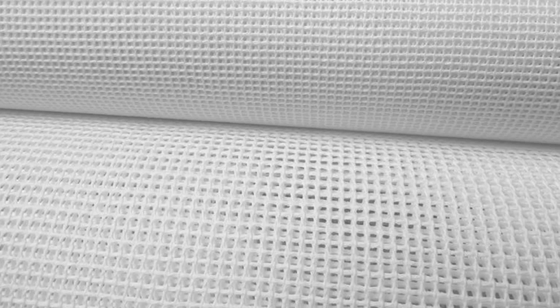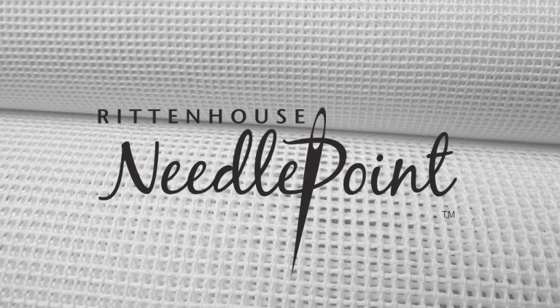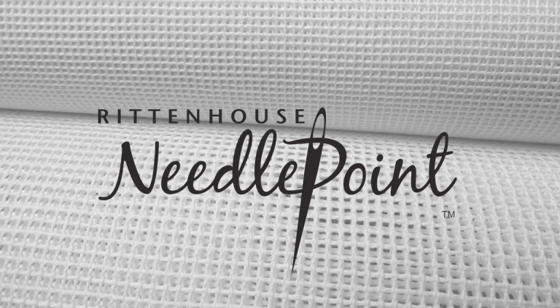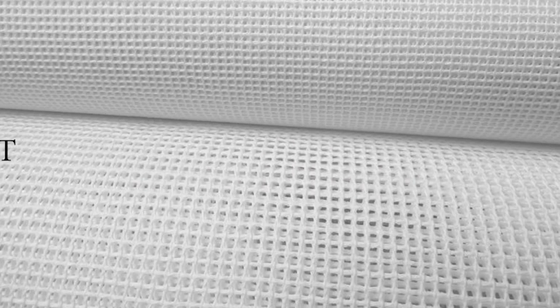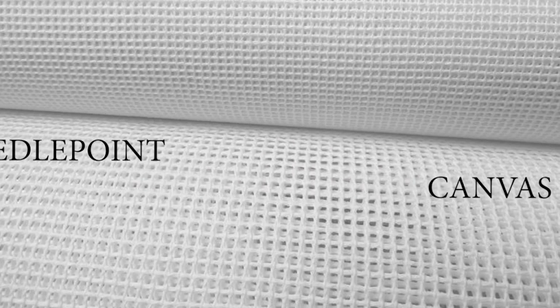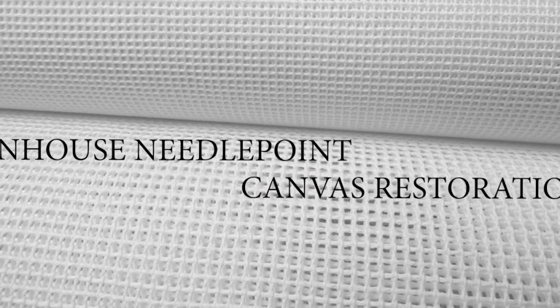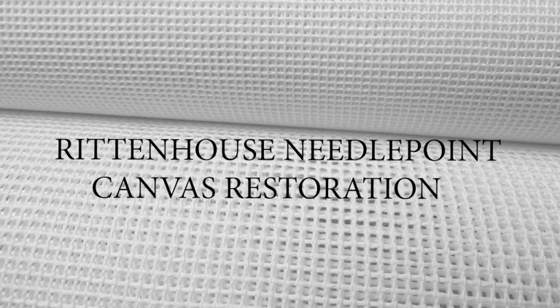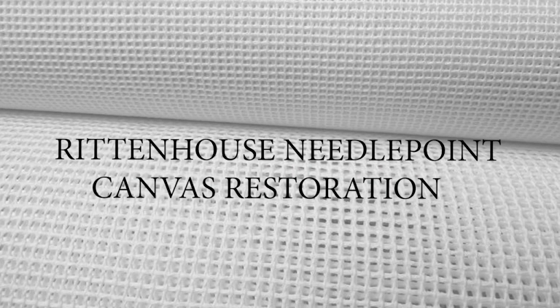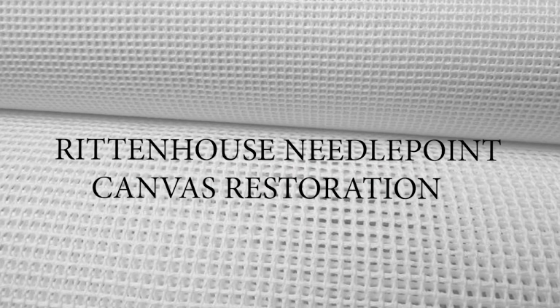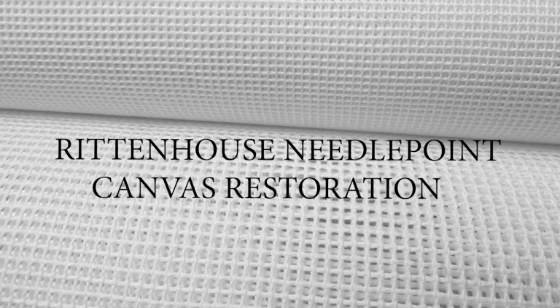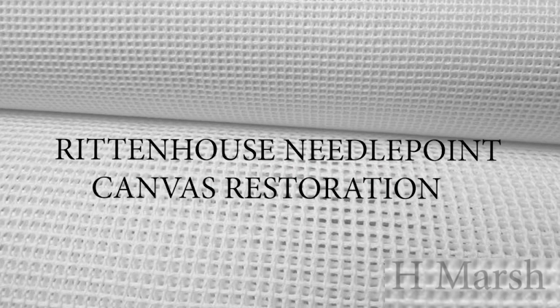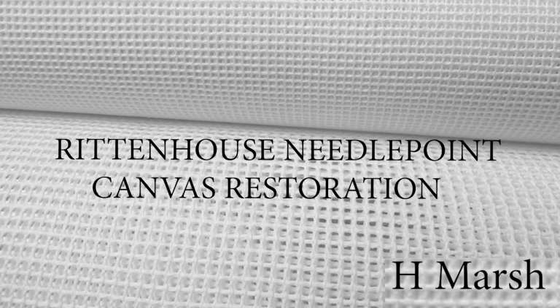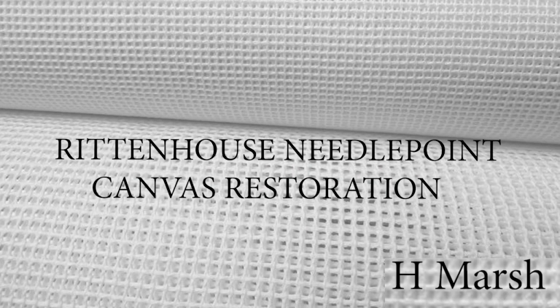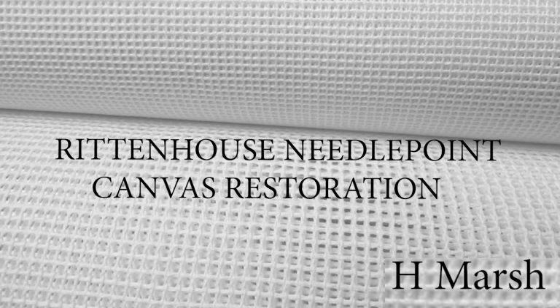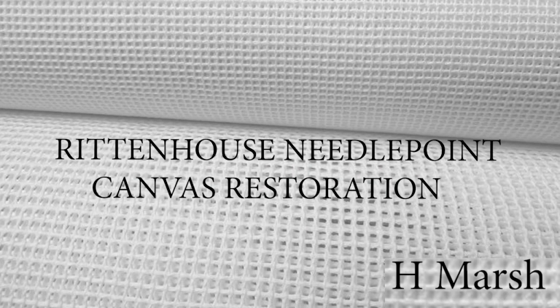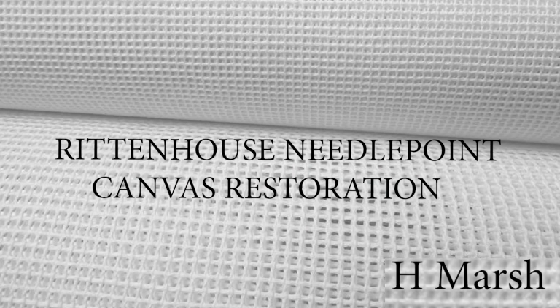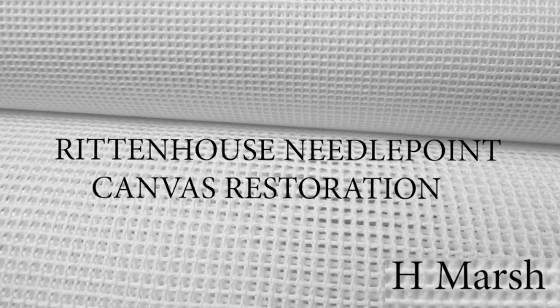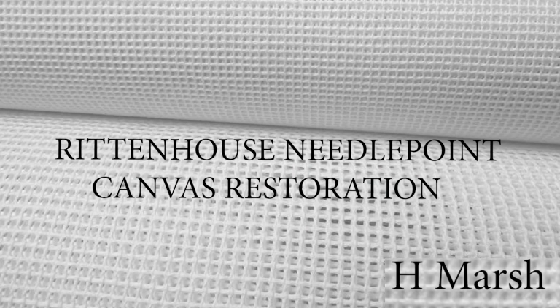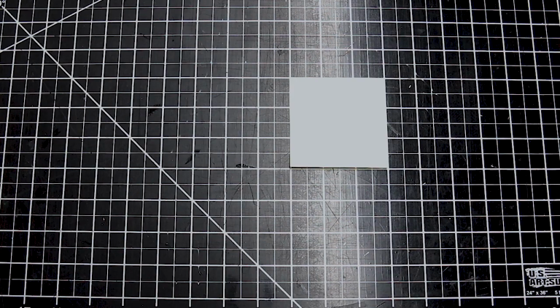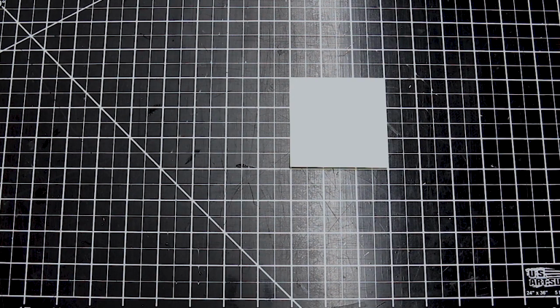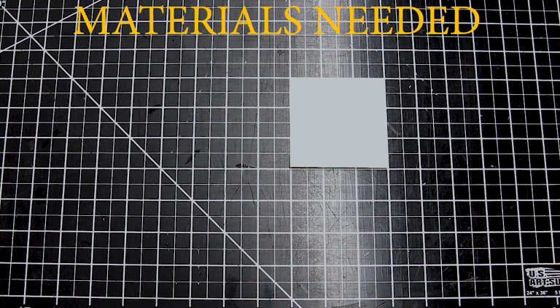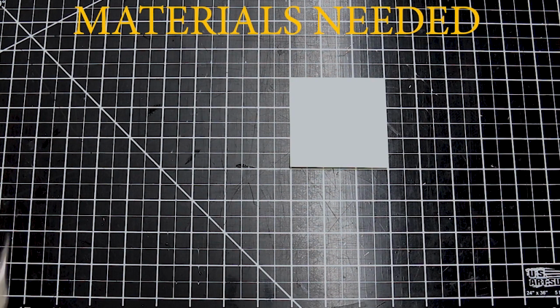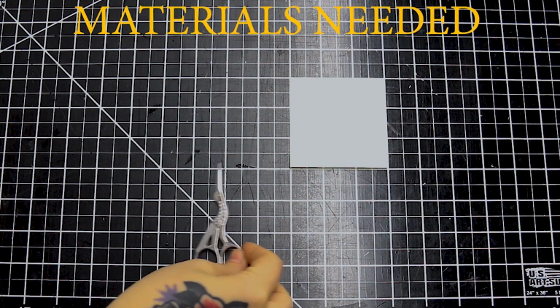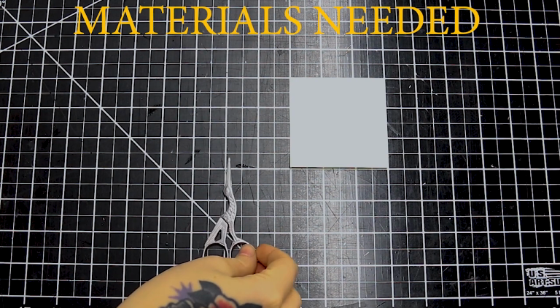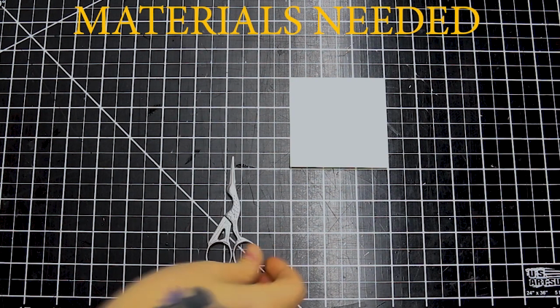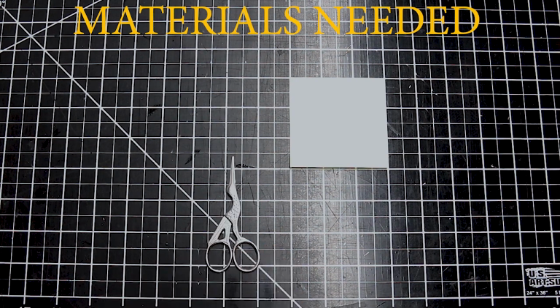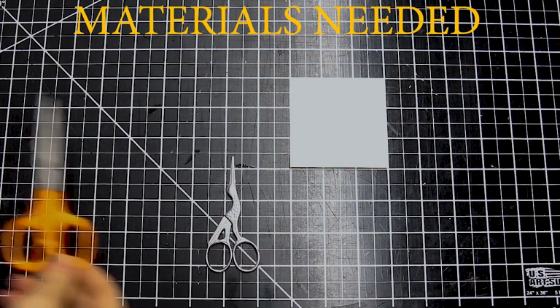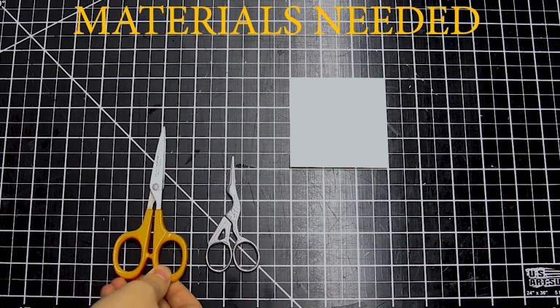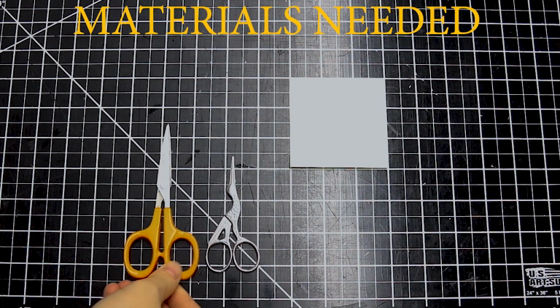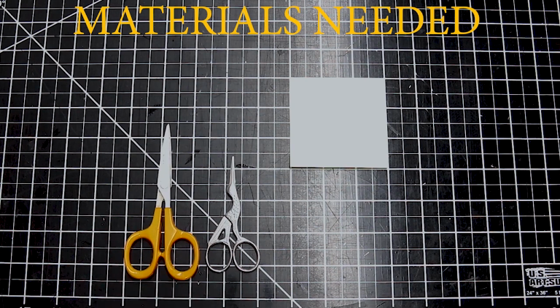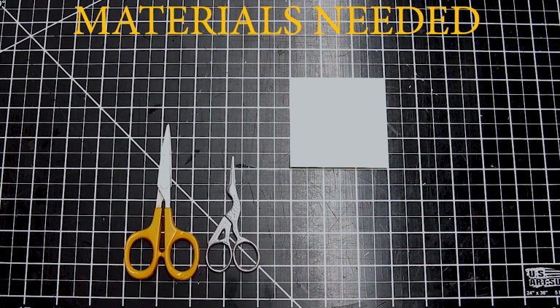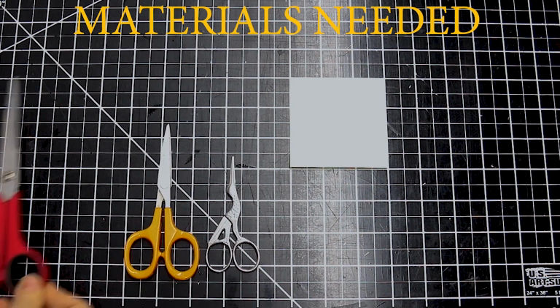Hello, I'm H. Marsh. On behalf of Rittenhouse Needlepoint, today we are going to be restoring a needlepoint canvas.